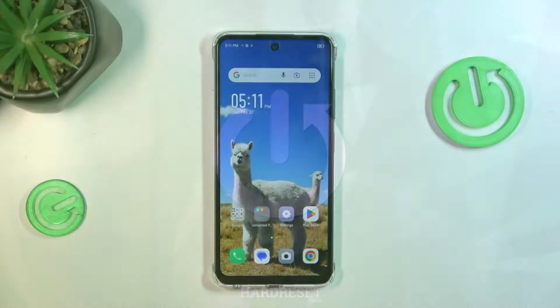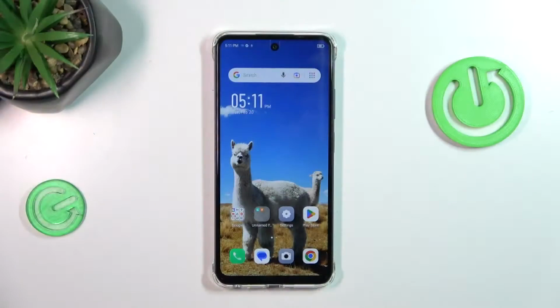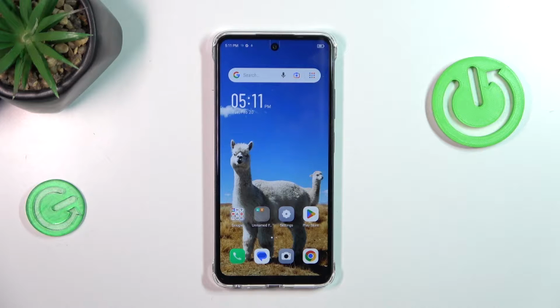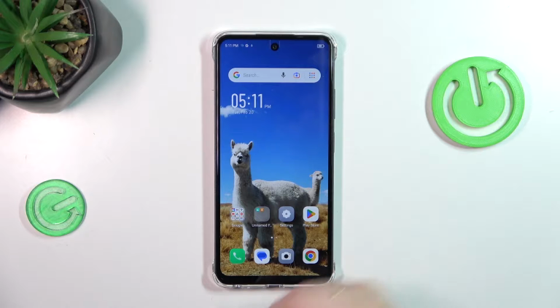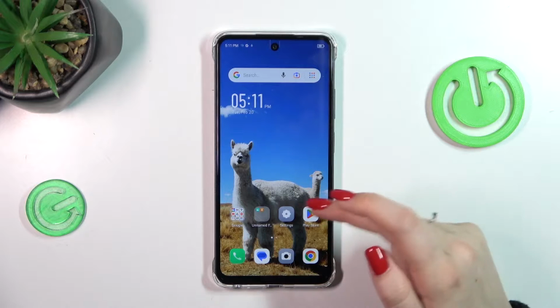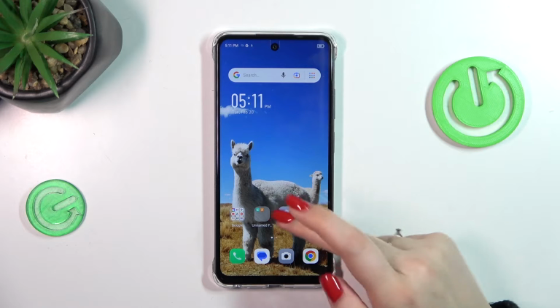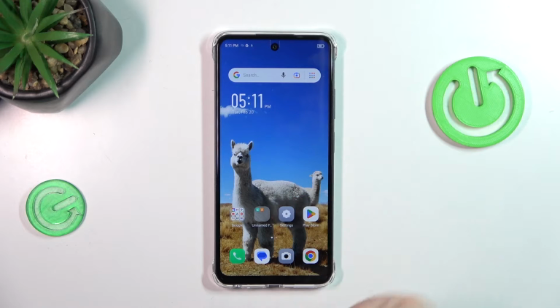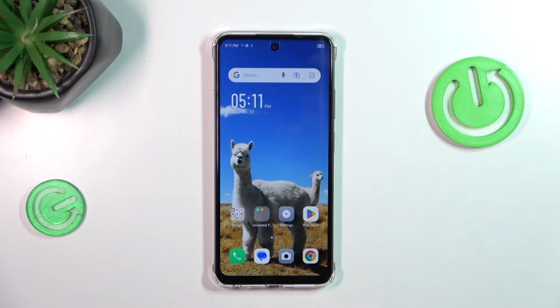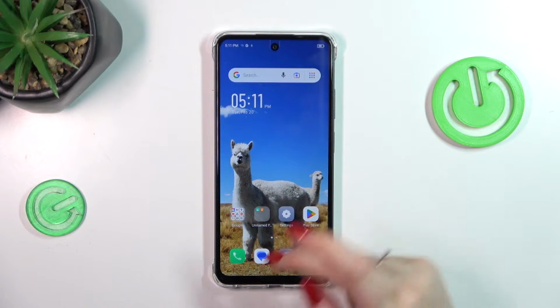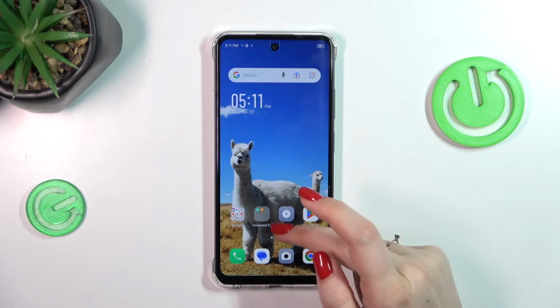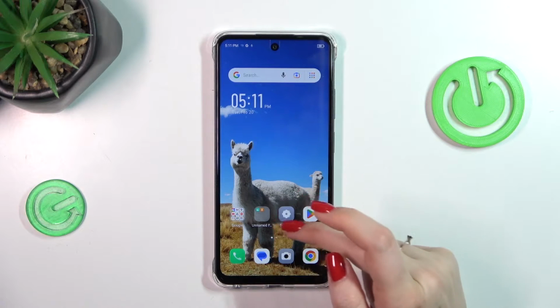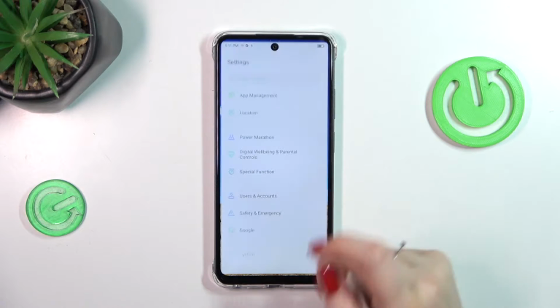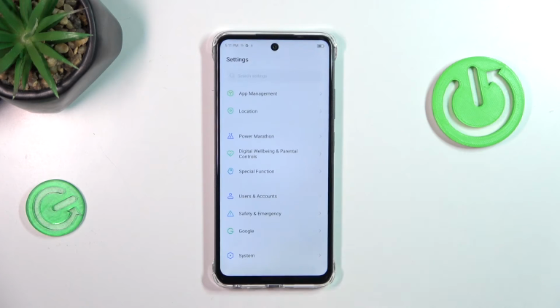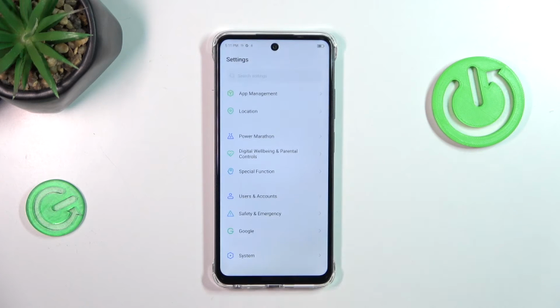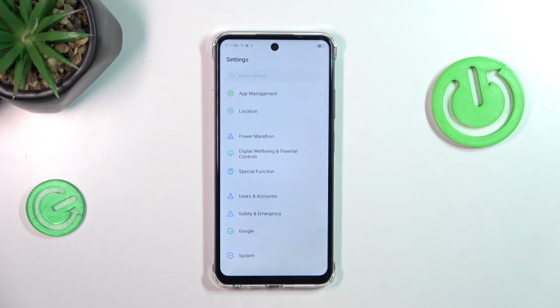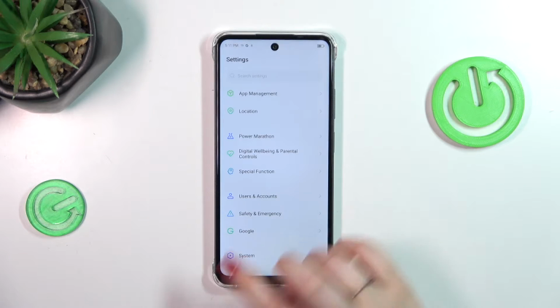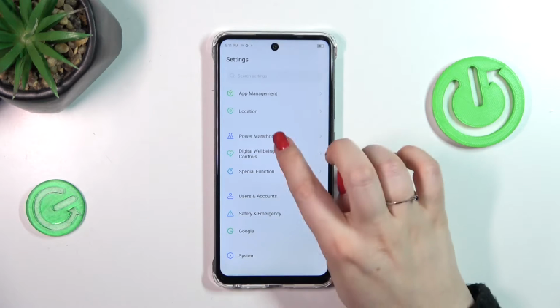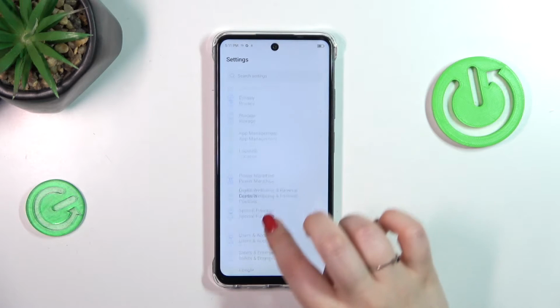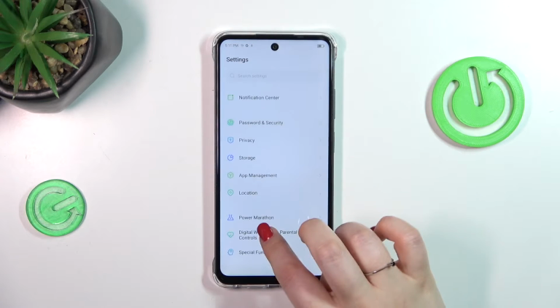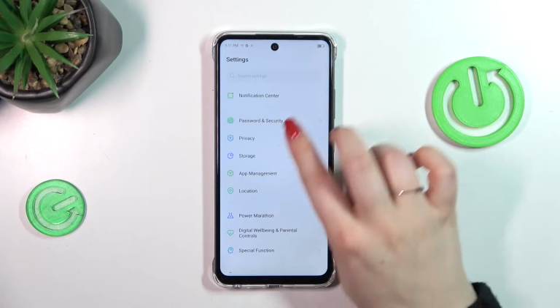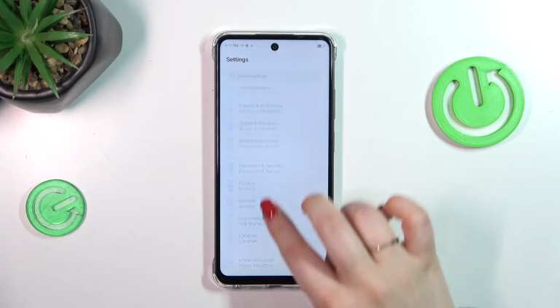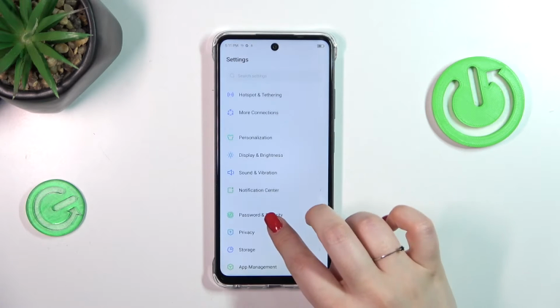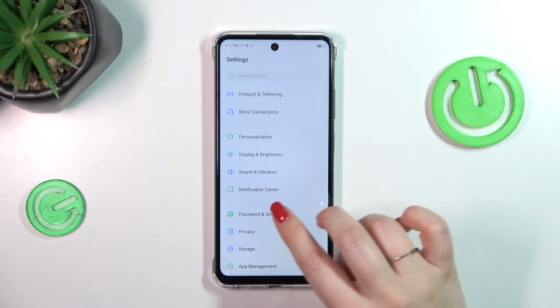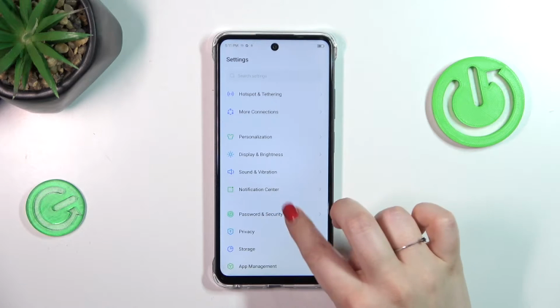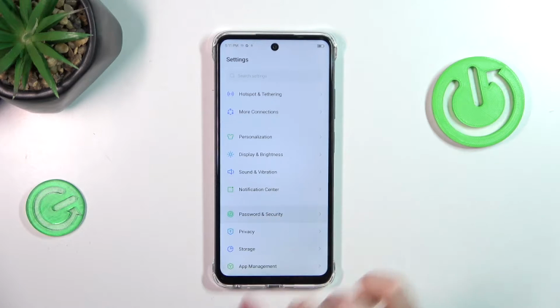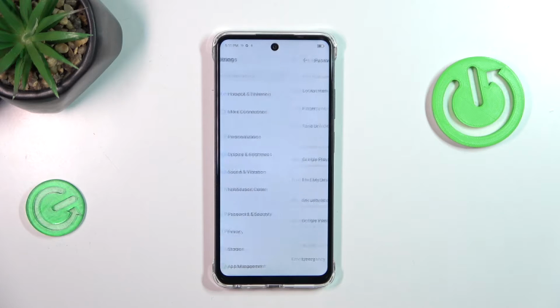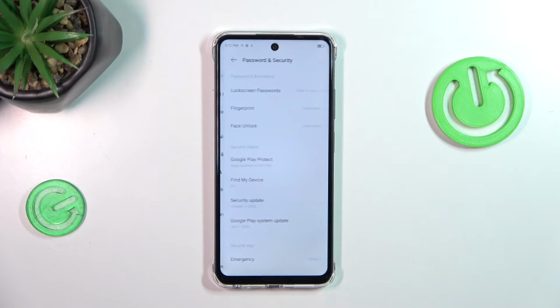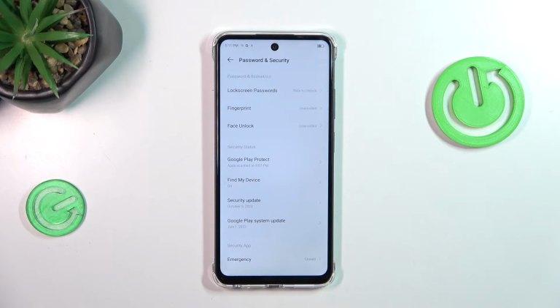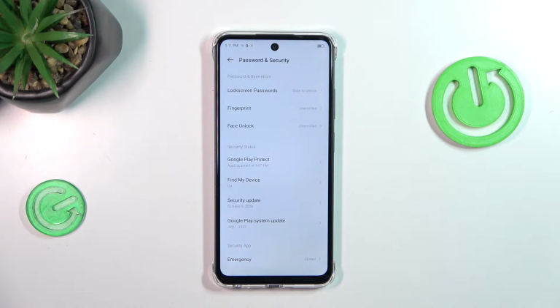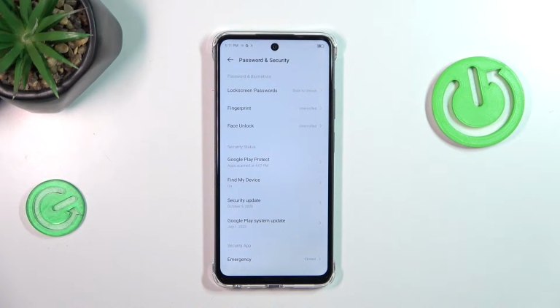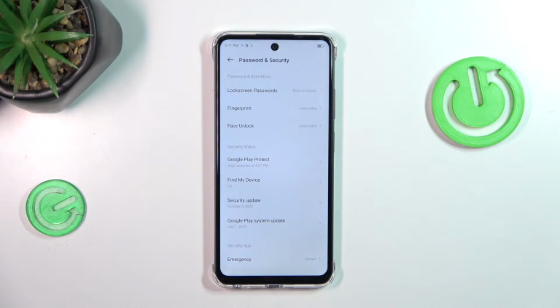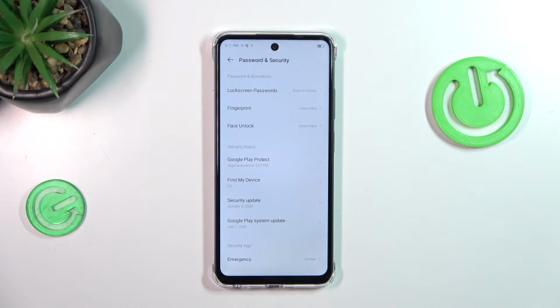So let's start with opening the settings, let's tap on them and here we have to scroll and find password and security.